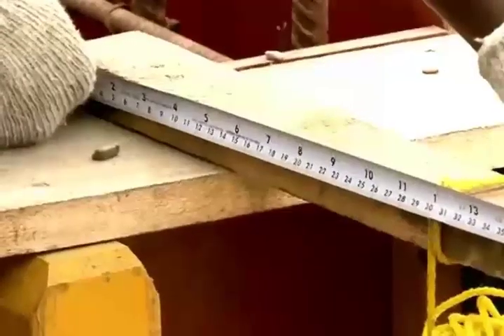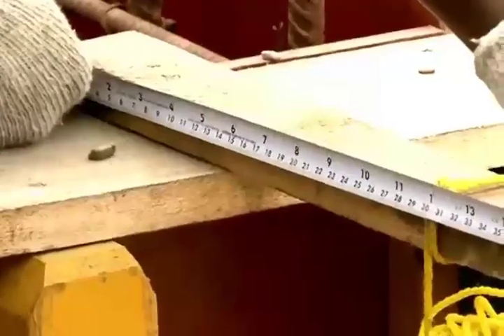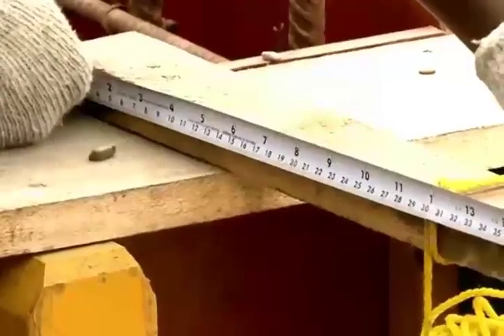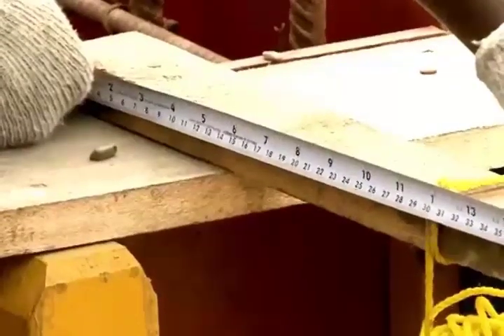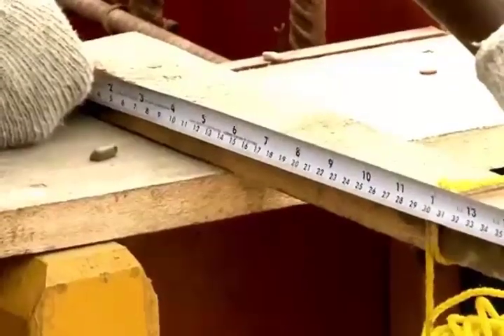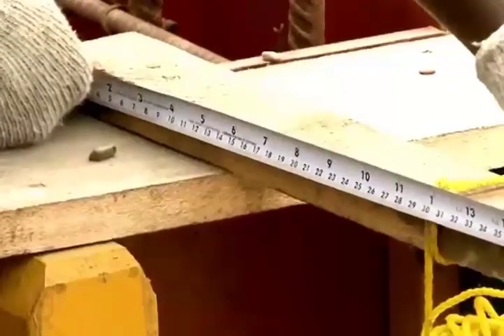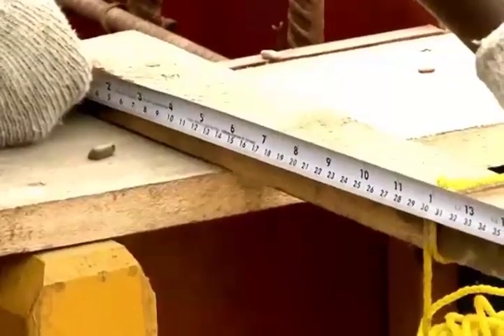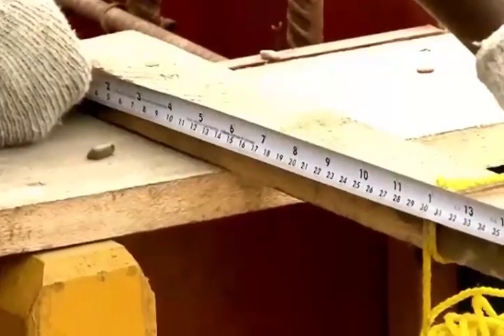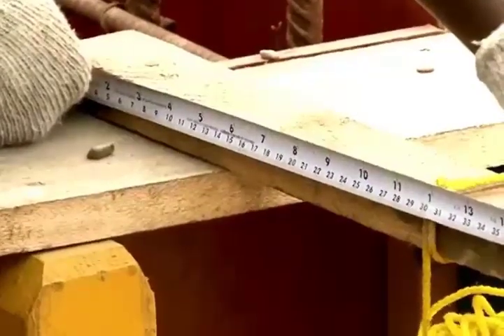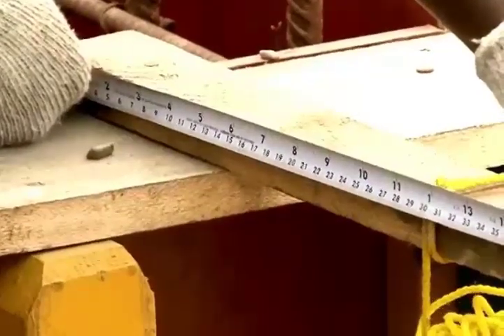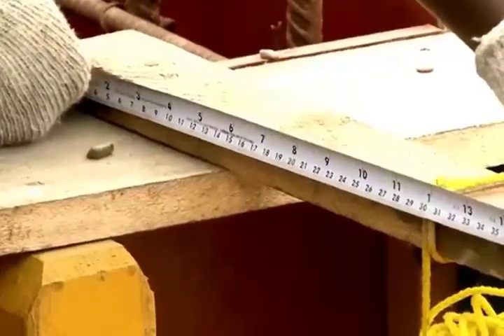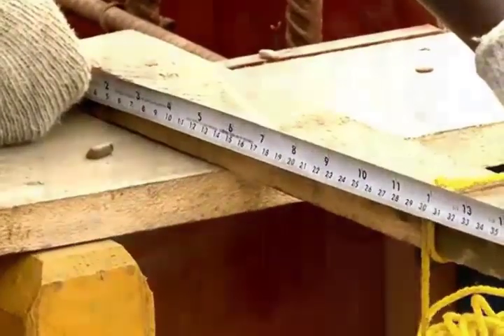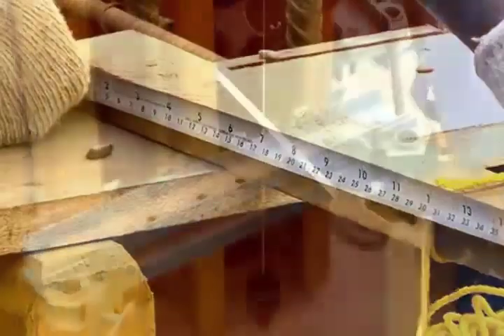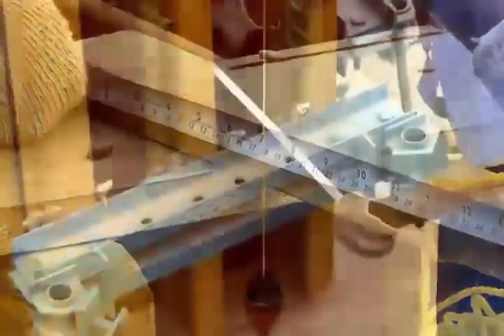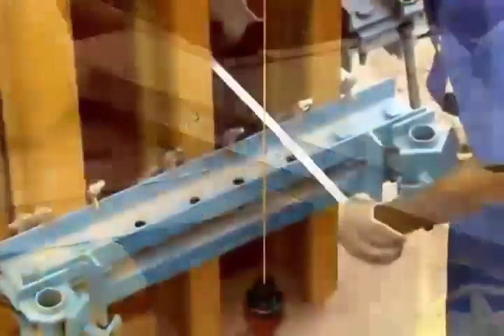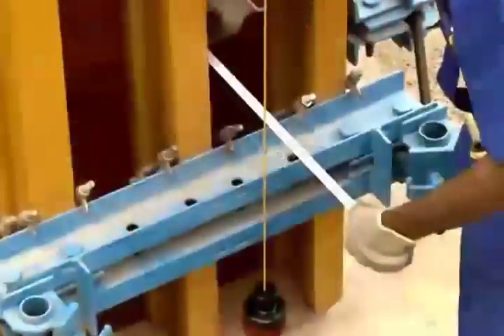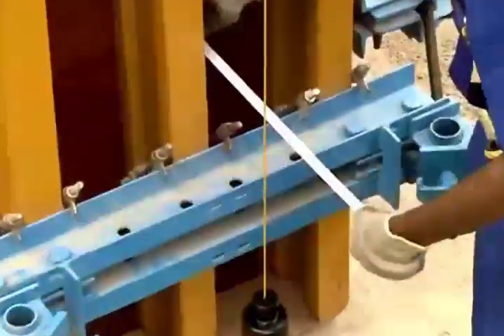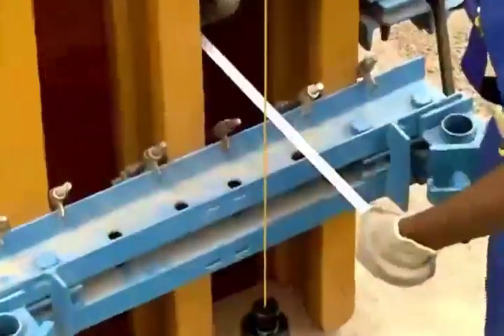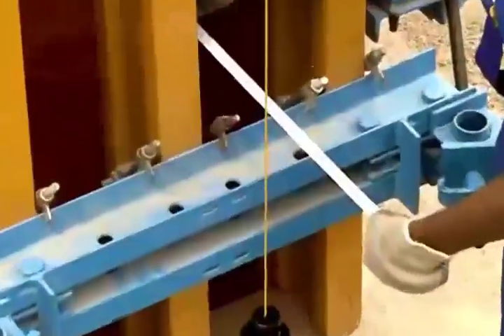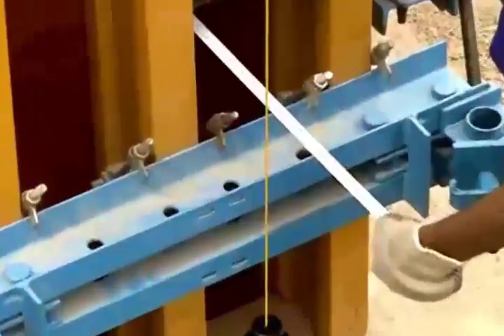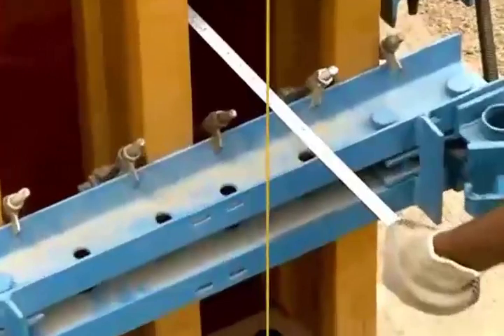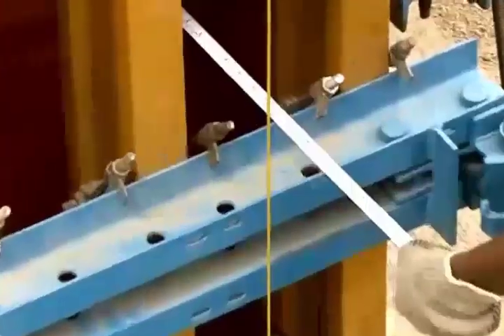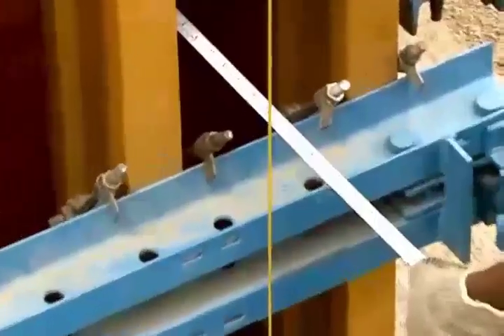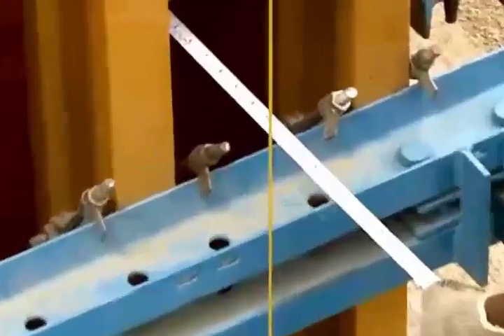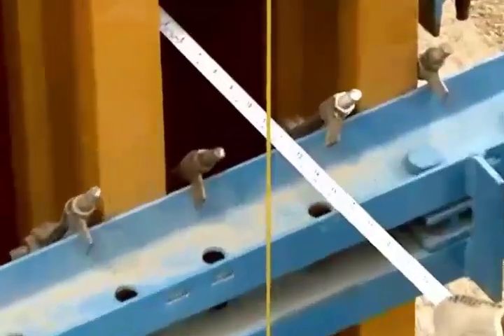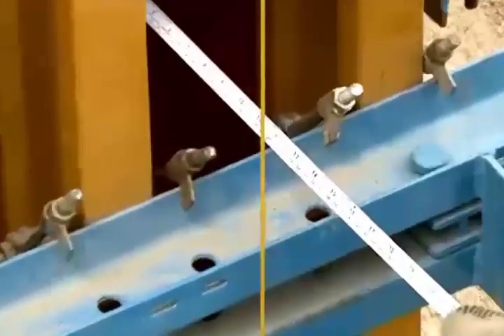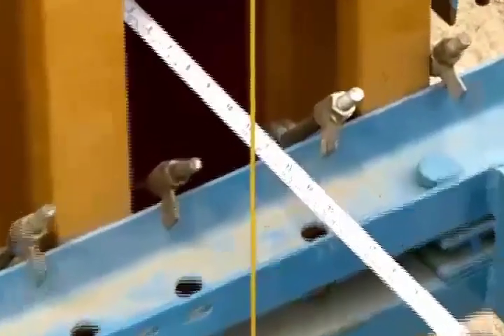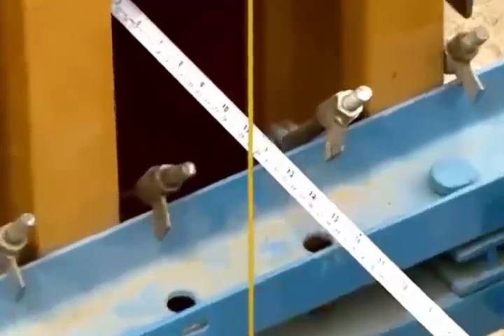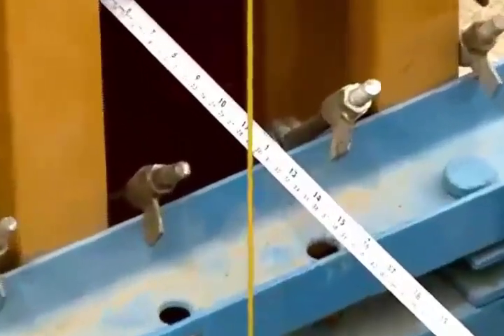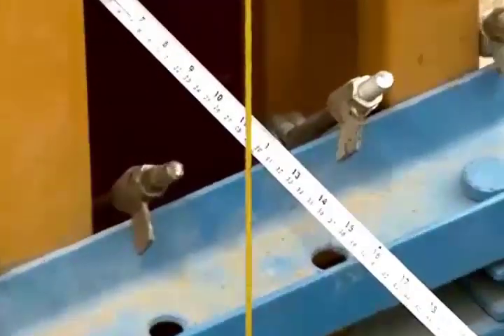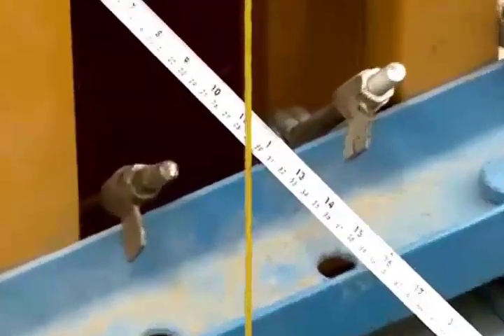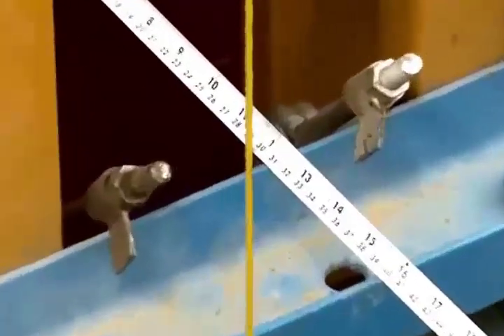Check the dimensions and verticality of the wall forms as per the assessment standards.